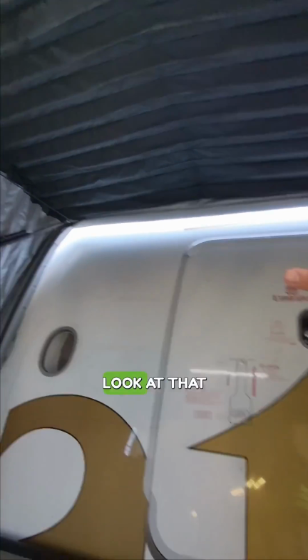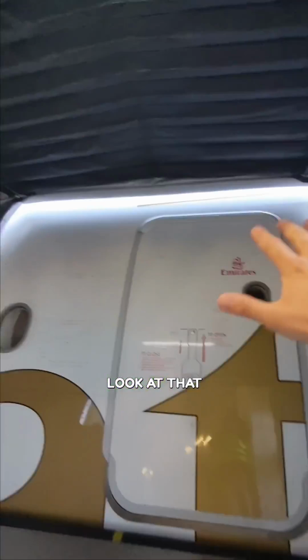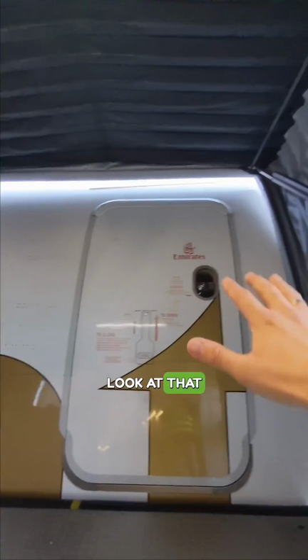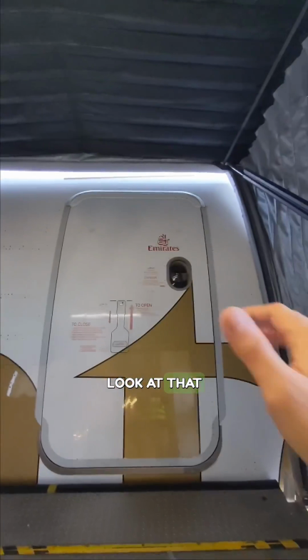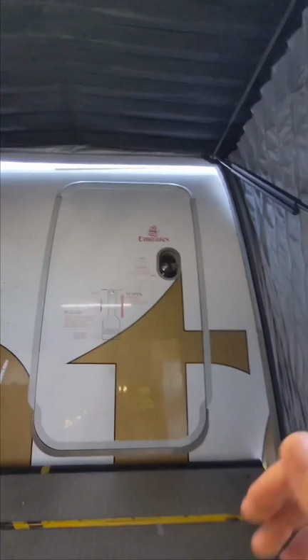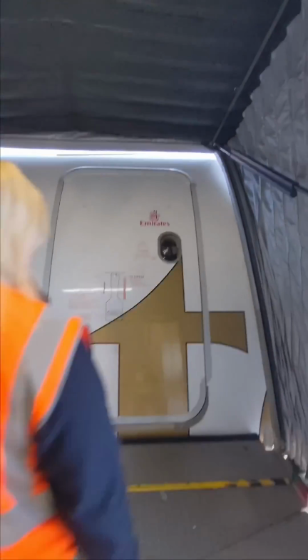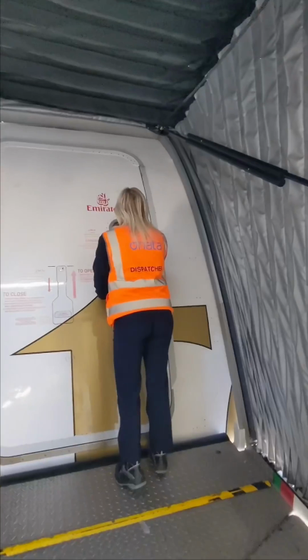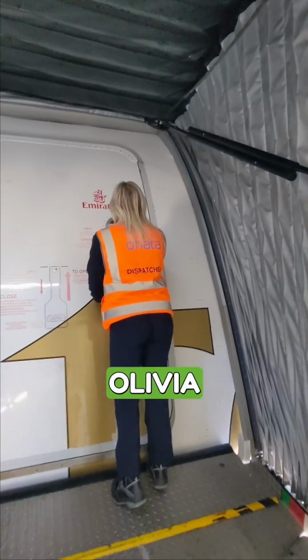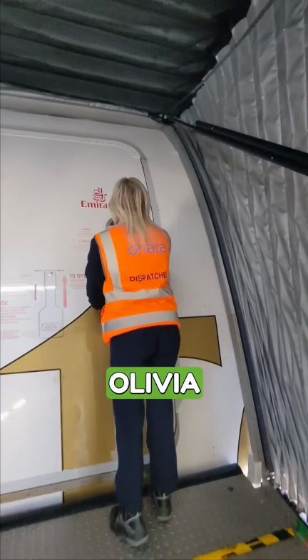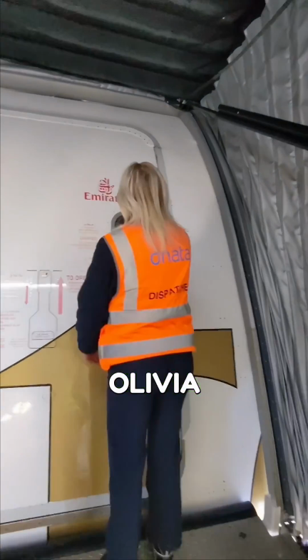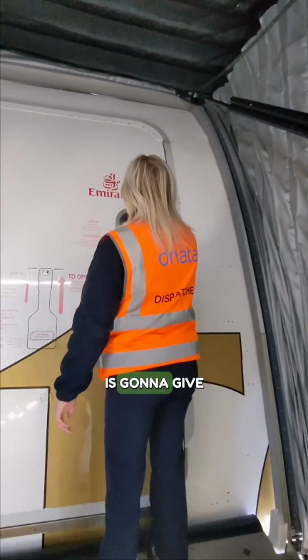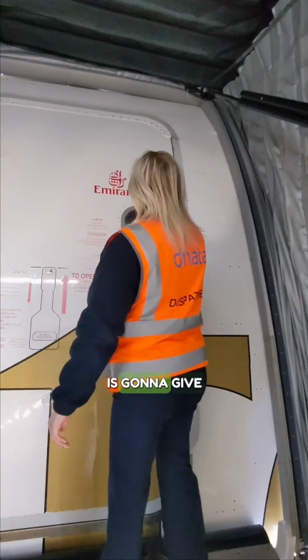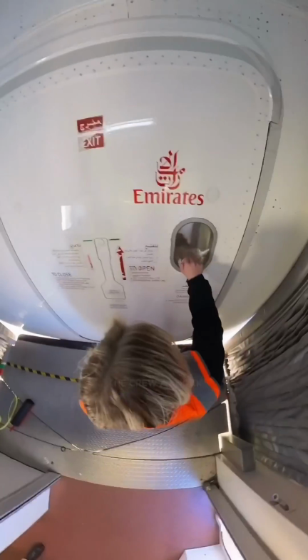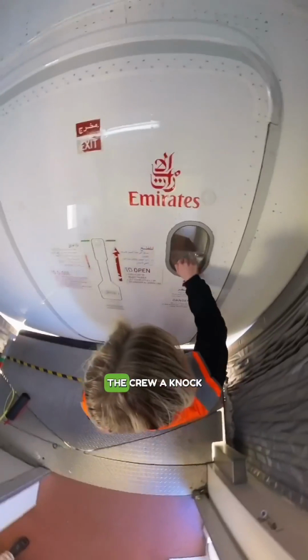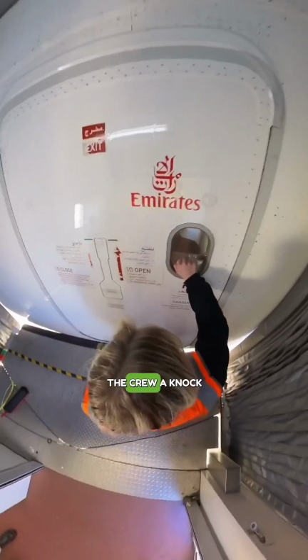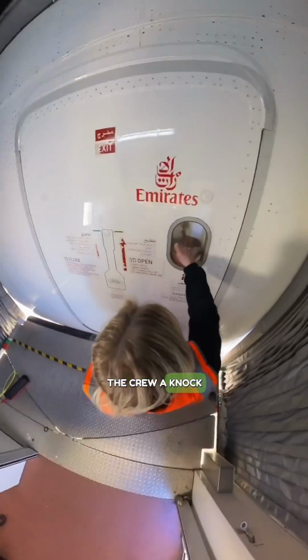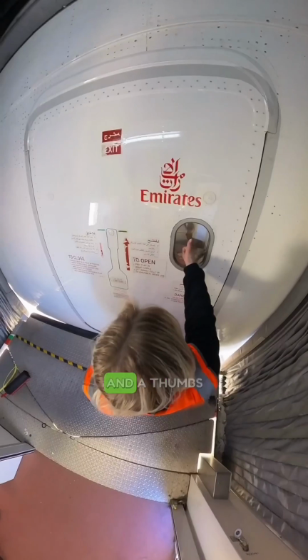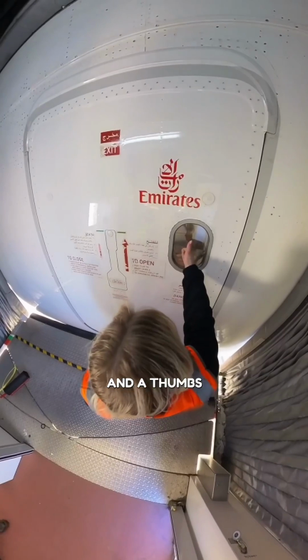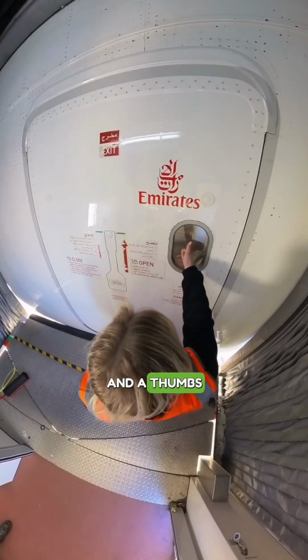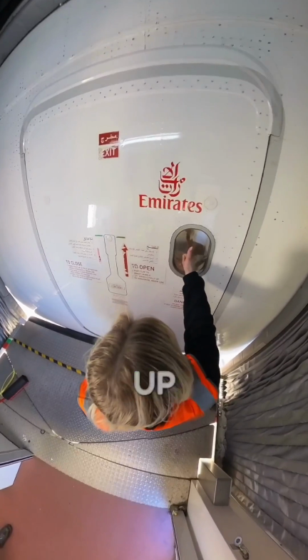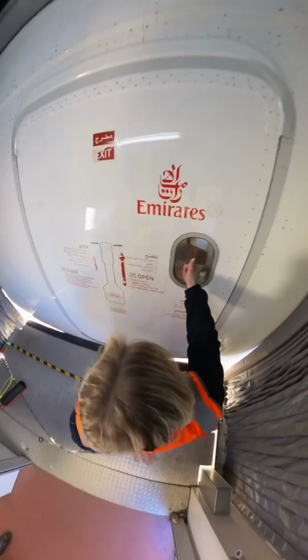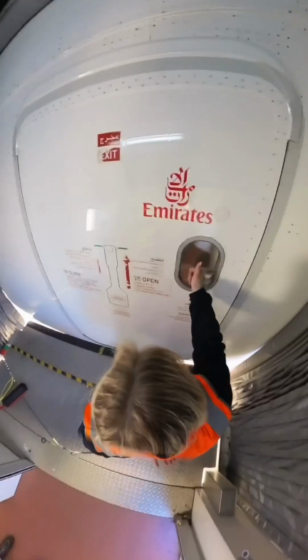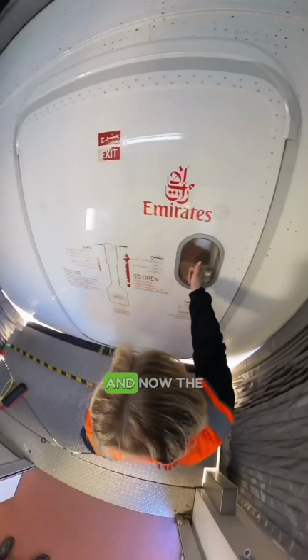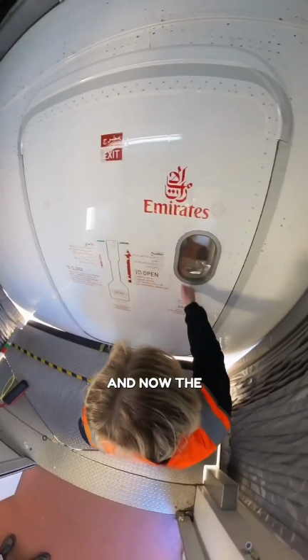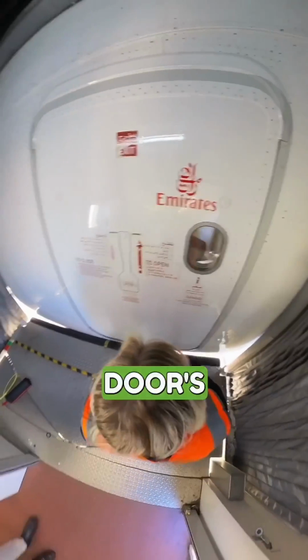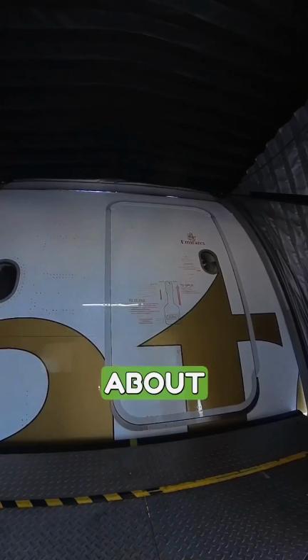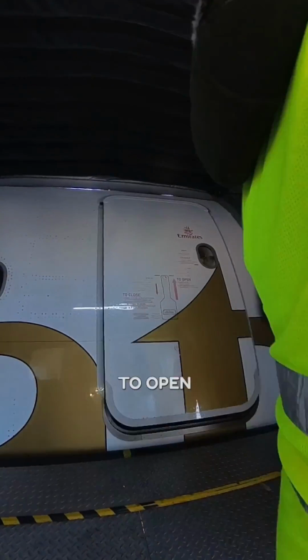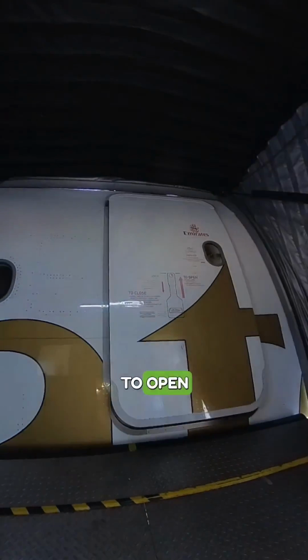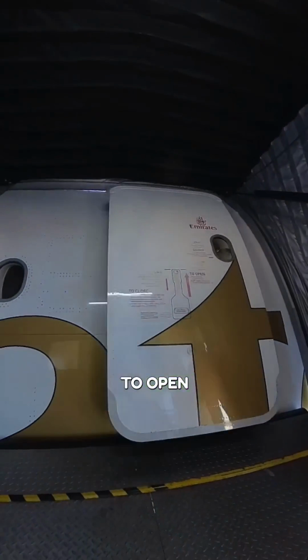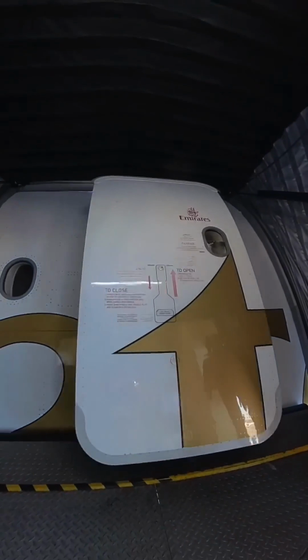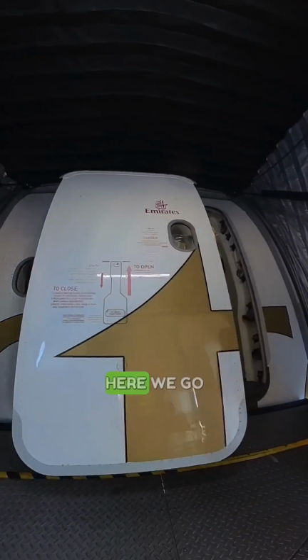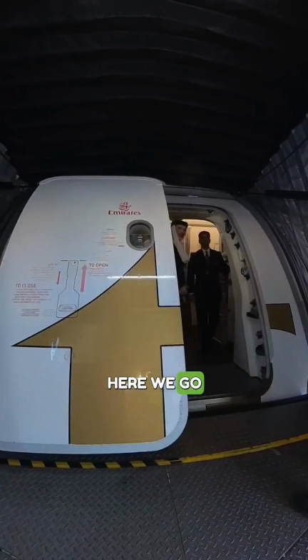And this canopy is just to seal us all up. Look at that — Olivia is going to give the crew a knock and a thumbs up. And now the door's about to open. Here we go.